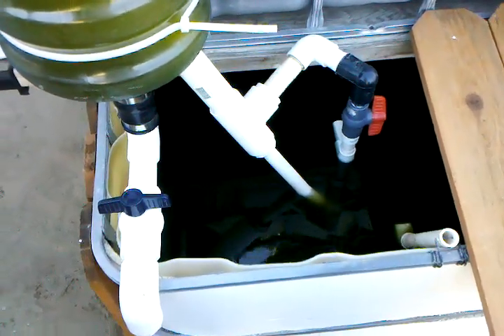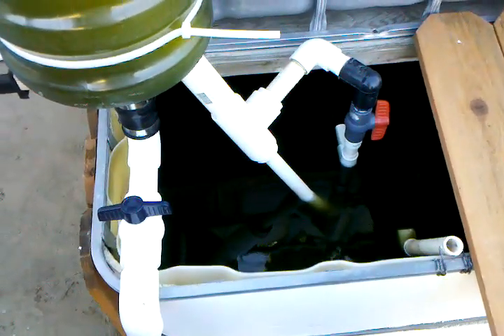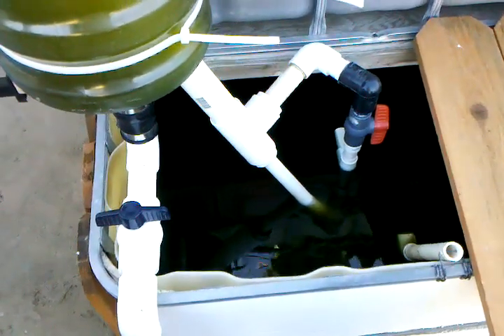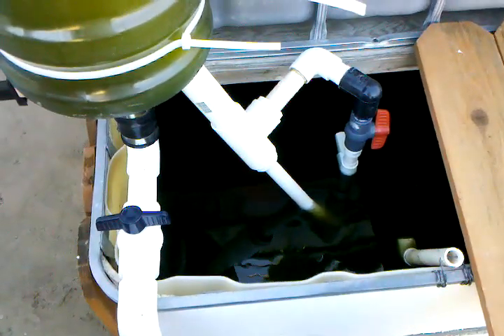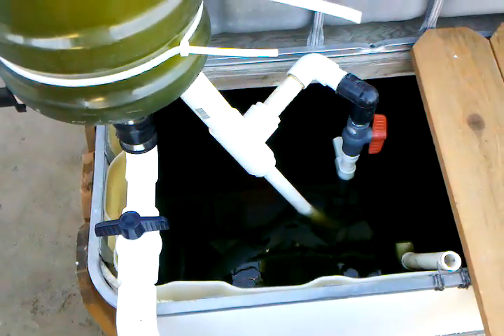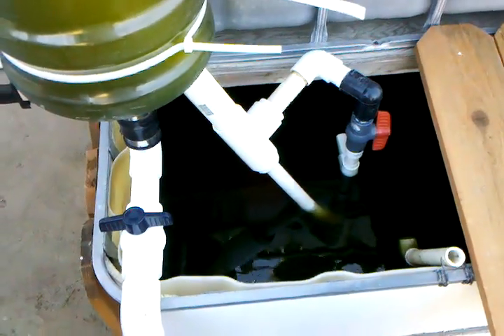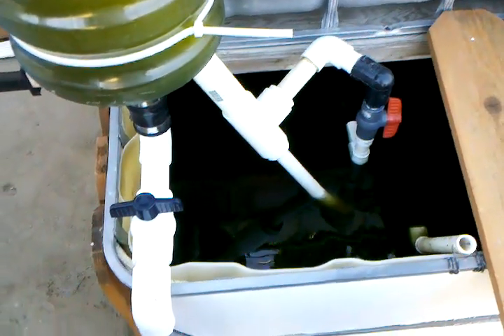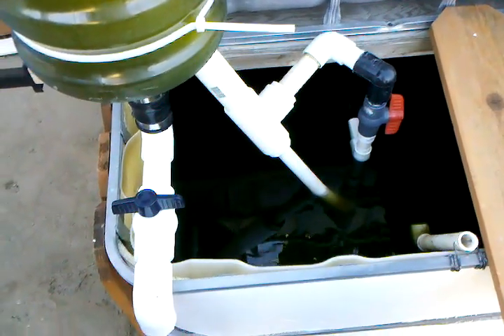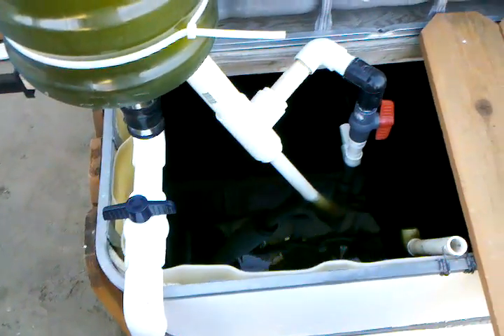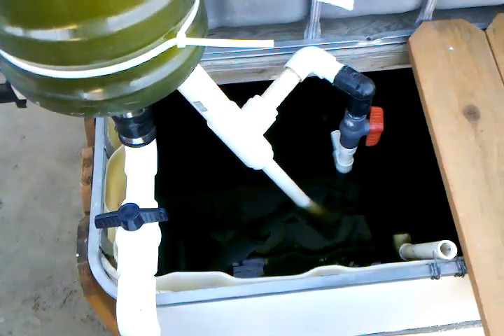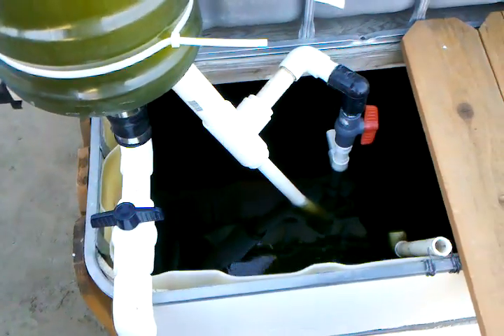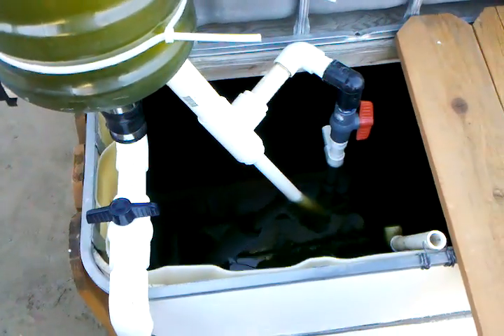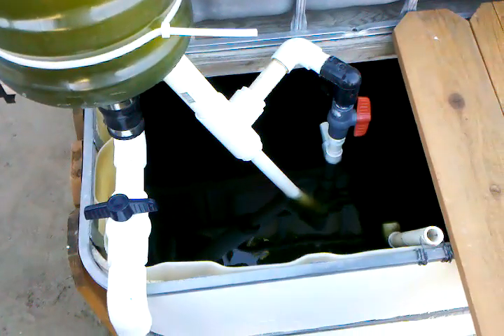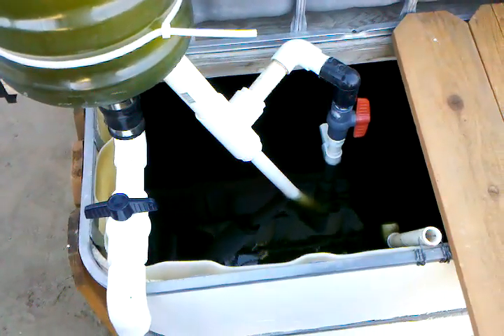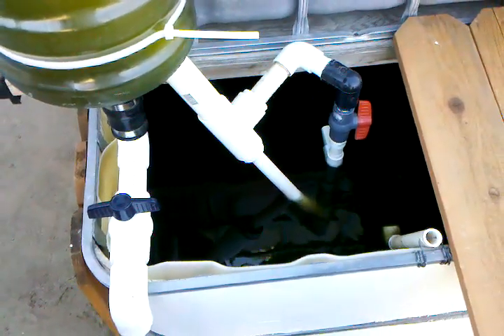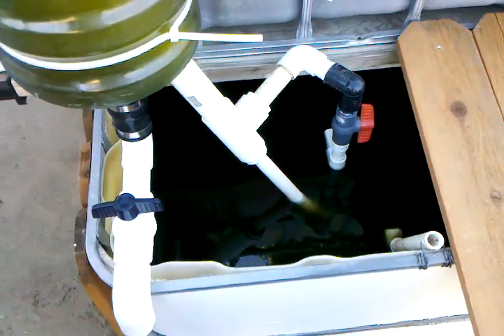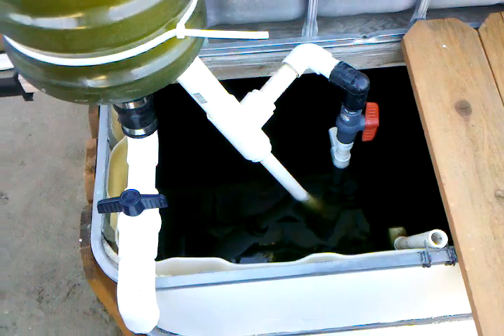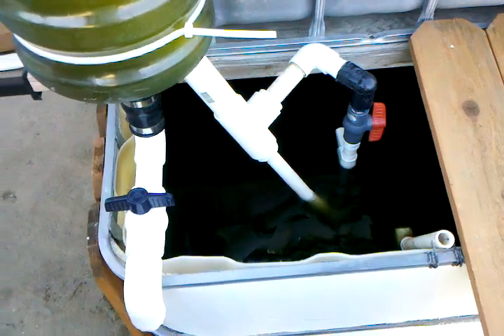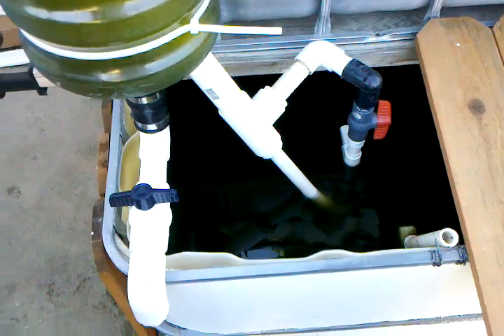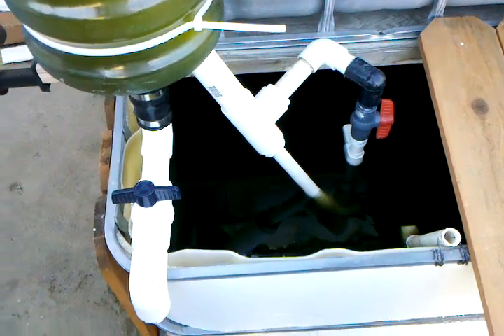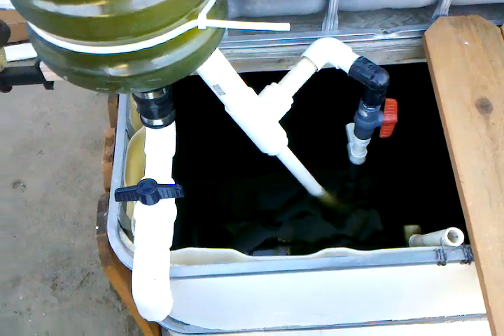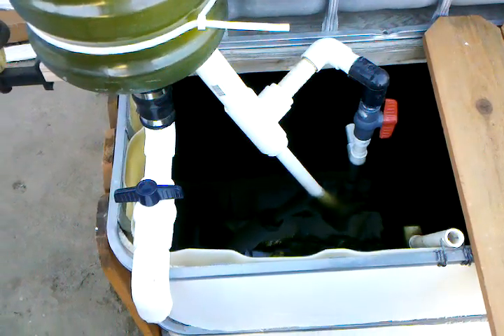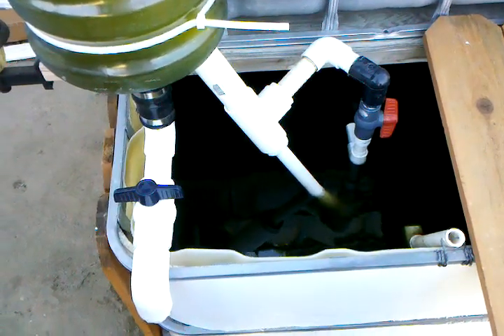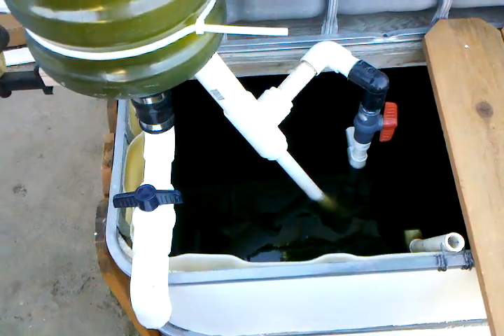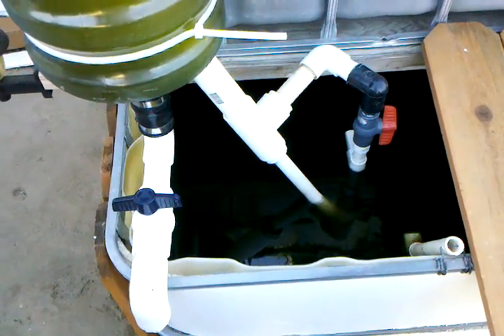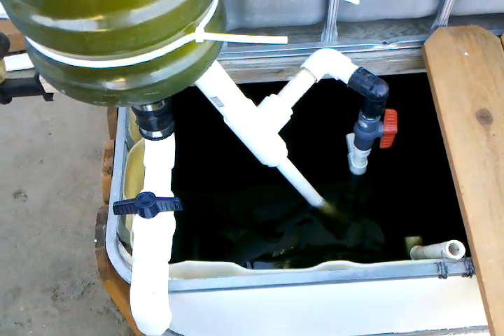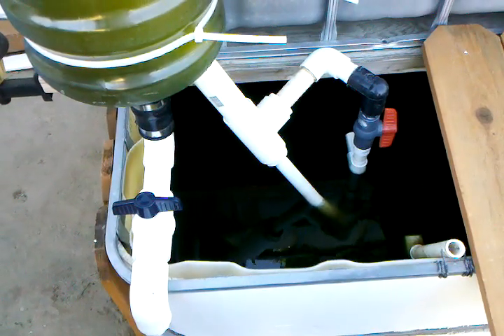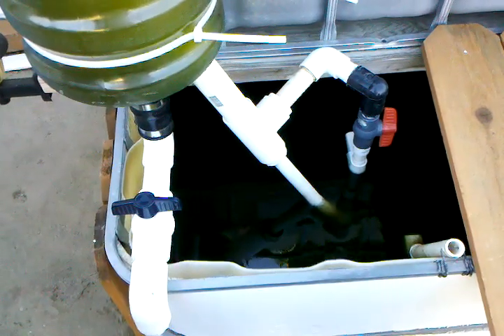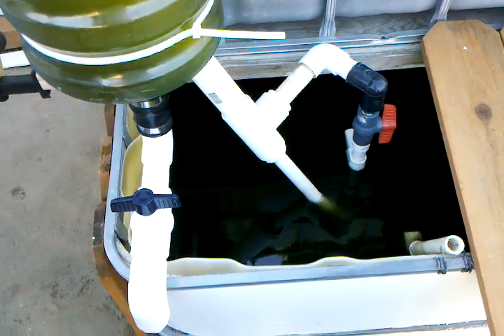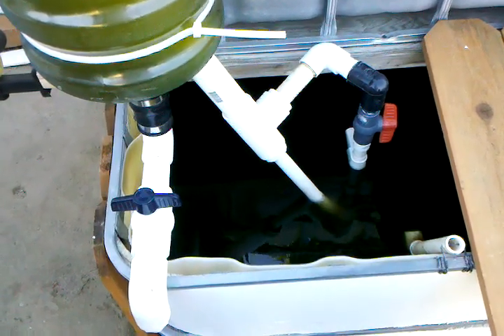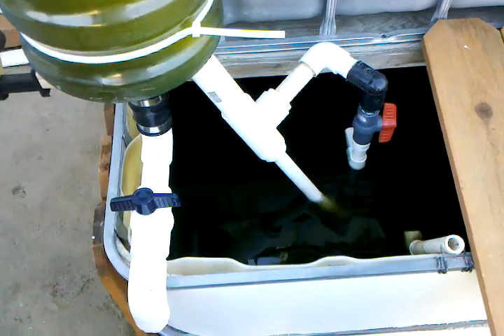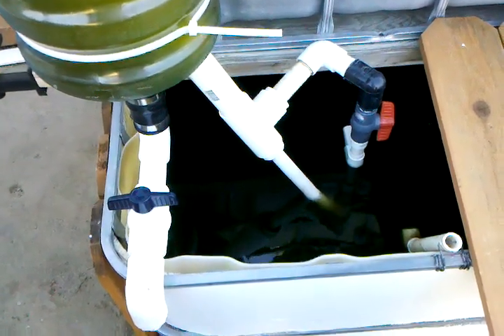Hello everybody, my name is Levon and today I'm going to give you an update on the swirl filter that I built.